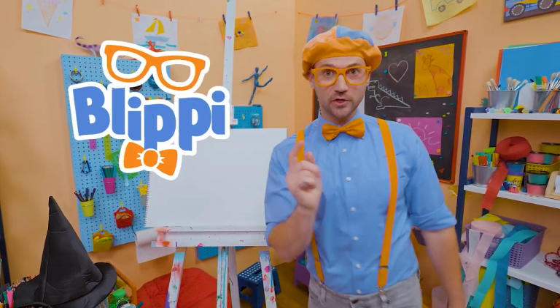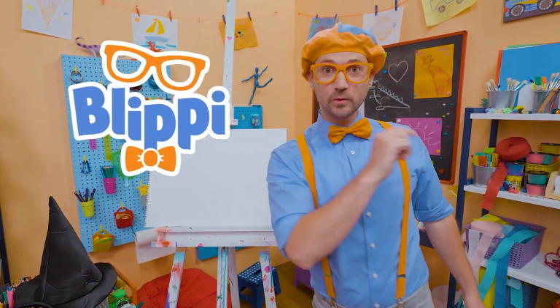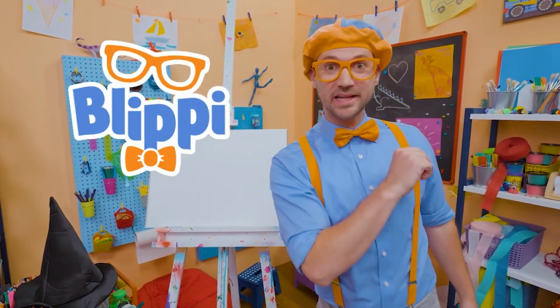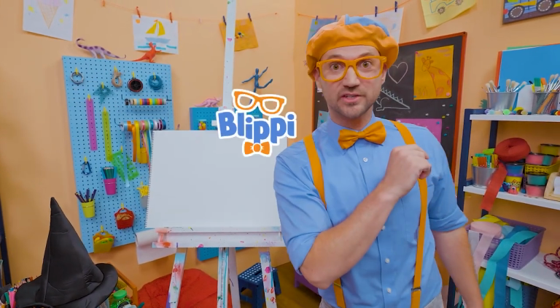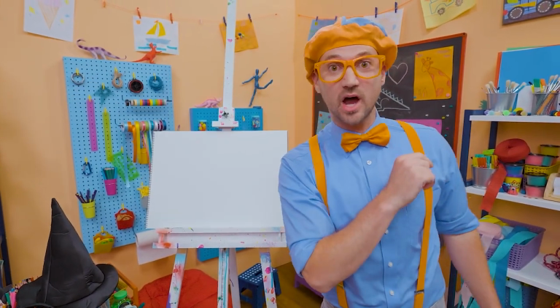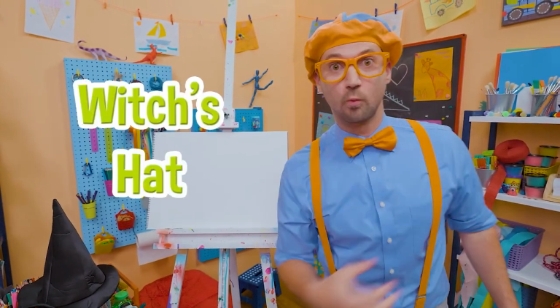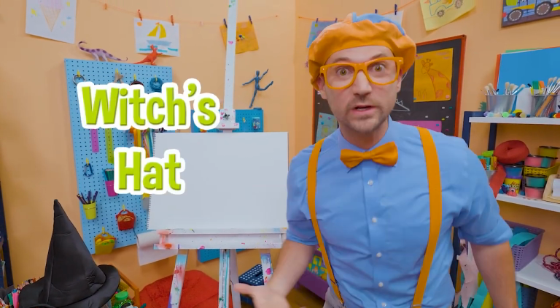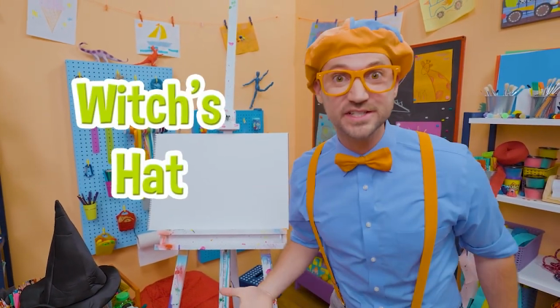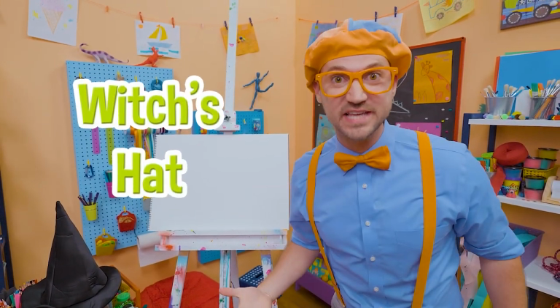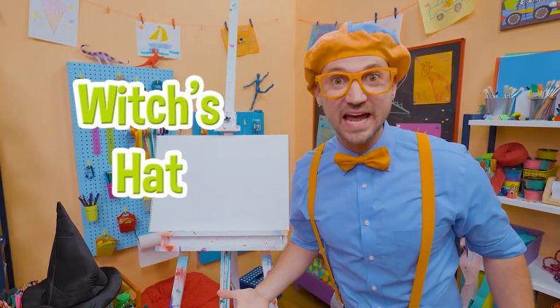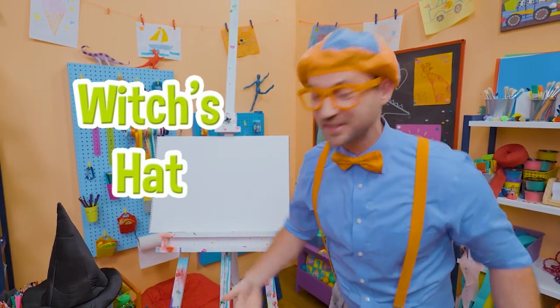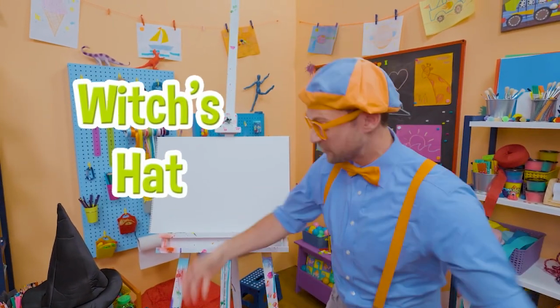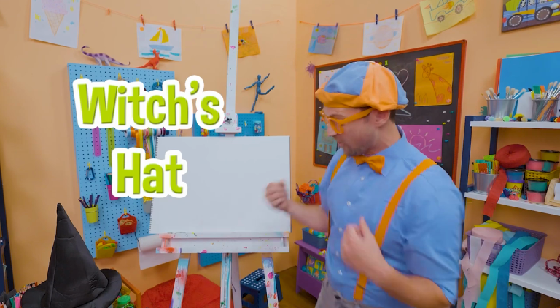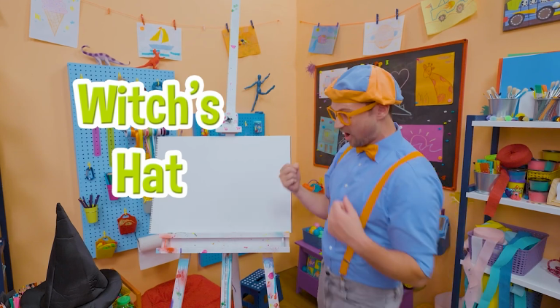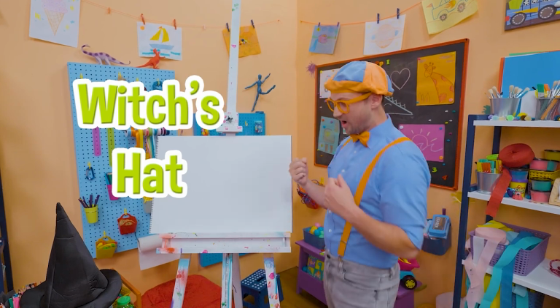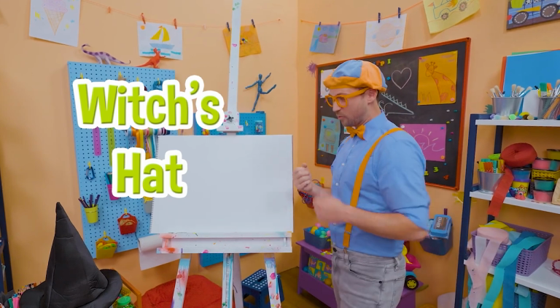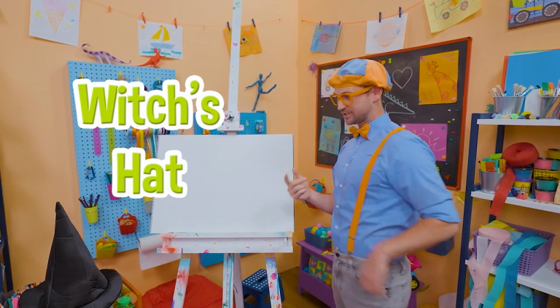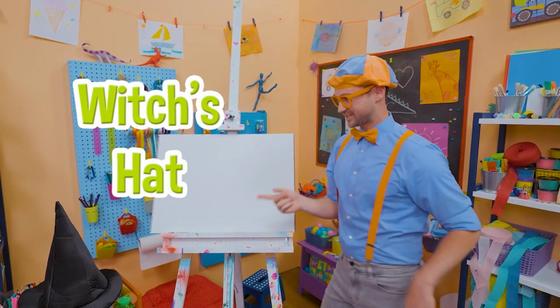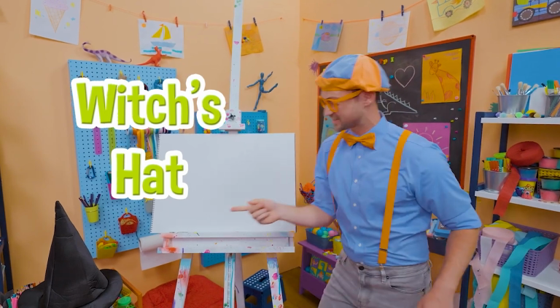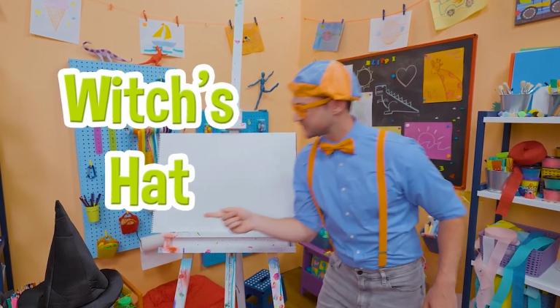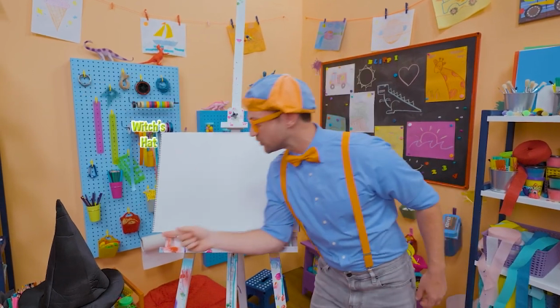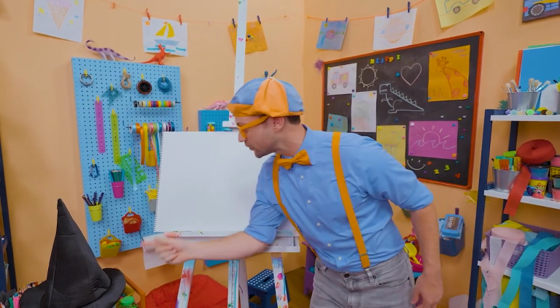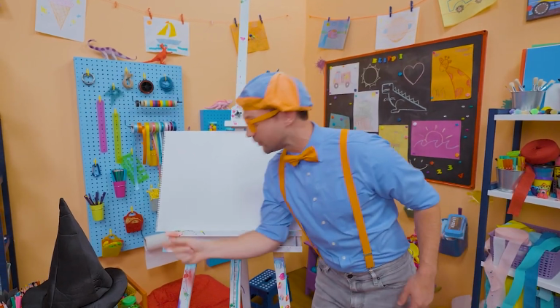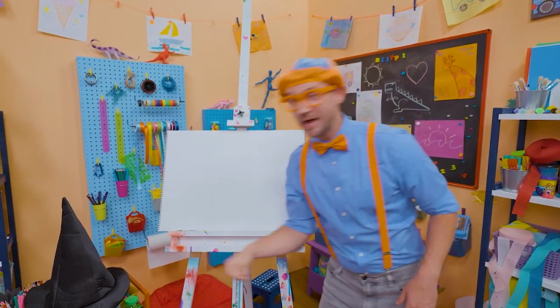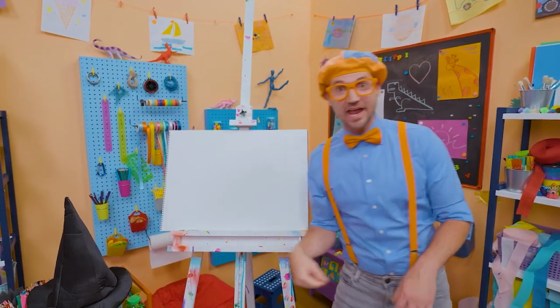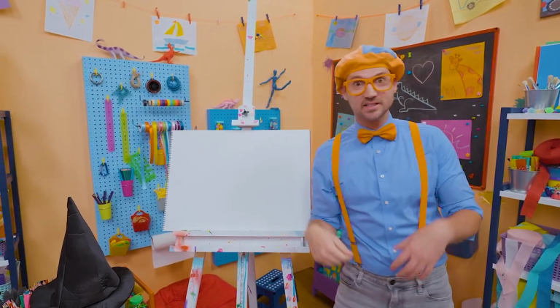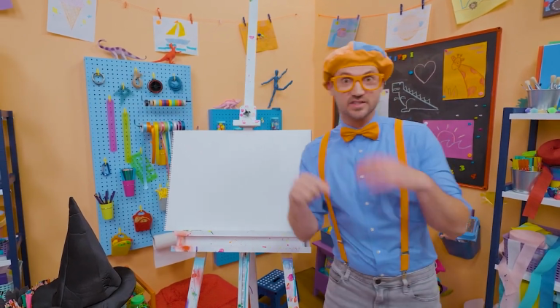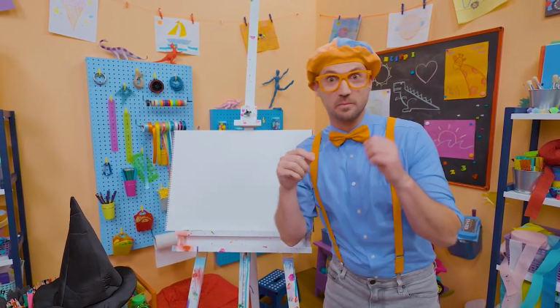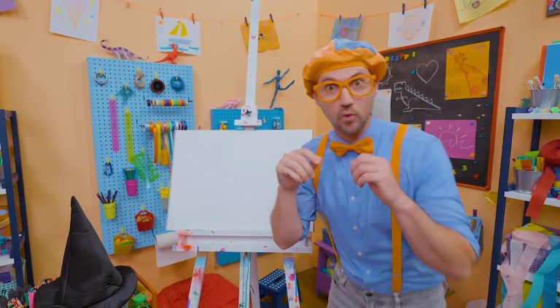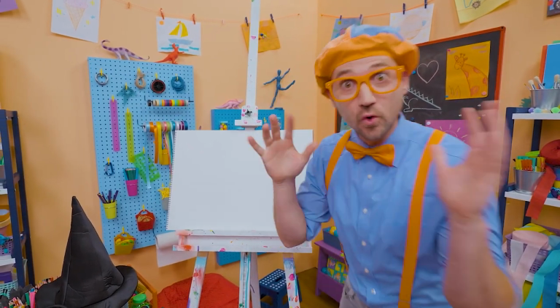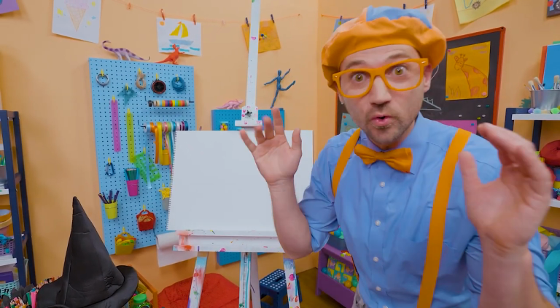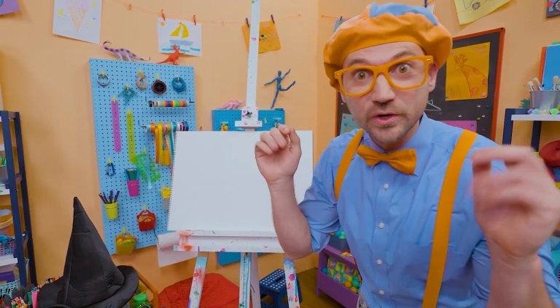Are you ready to draw a witch's hat? Witch's hats are so cool and spooky.